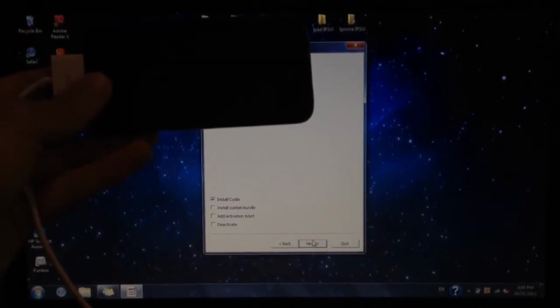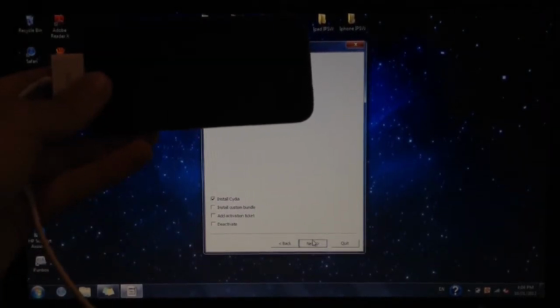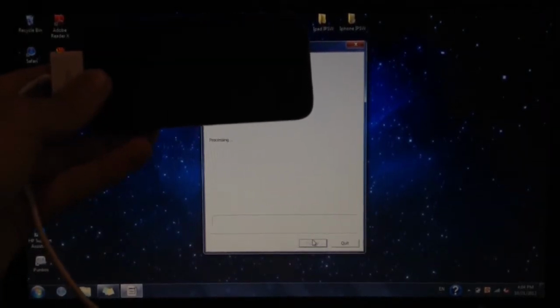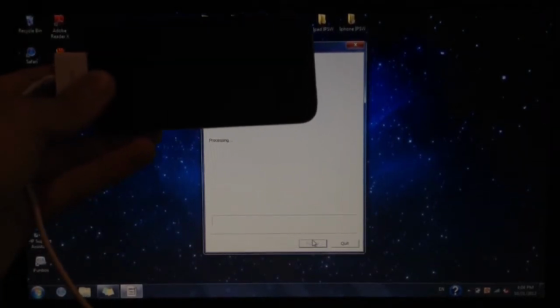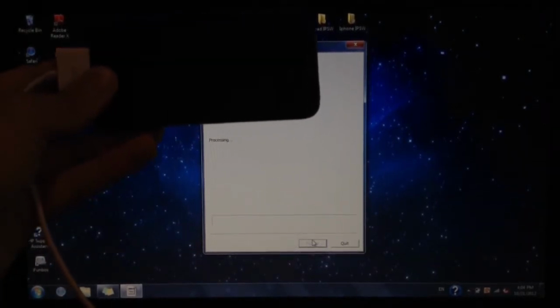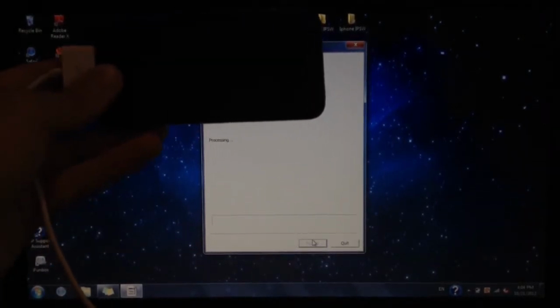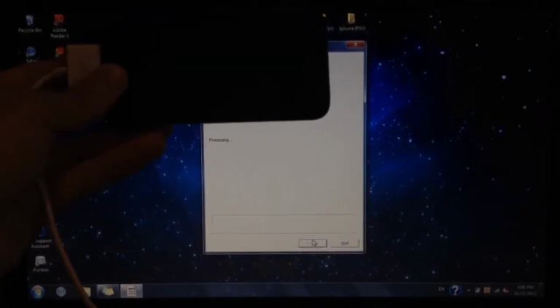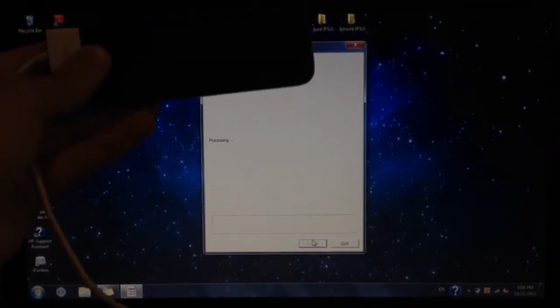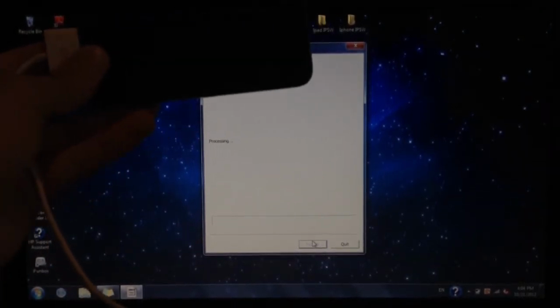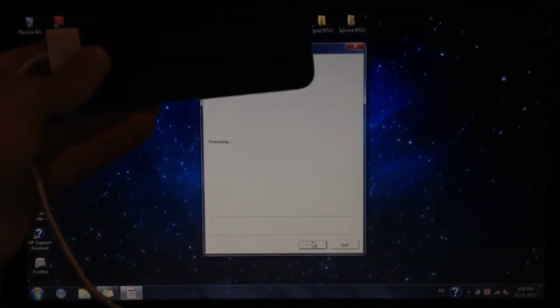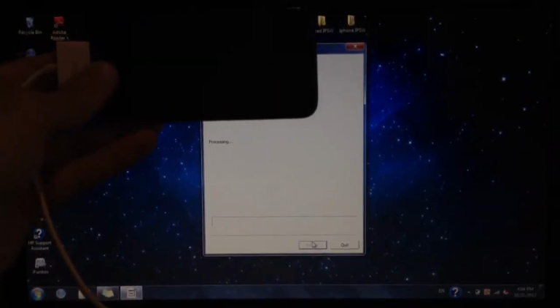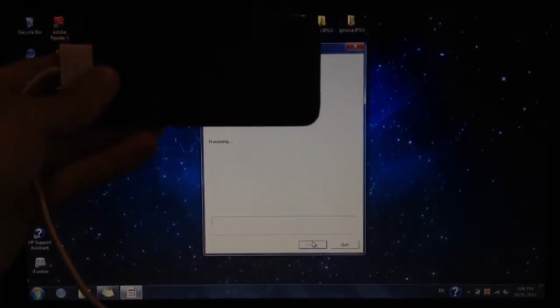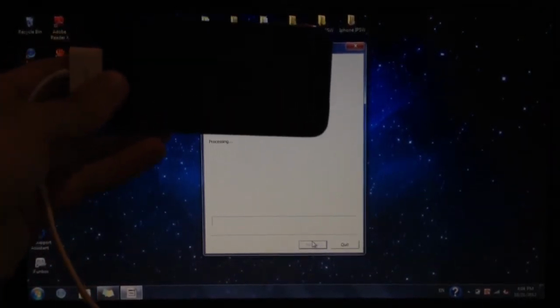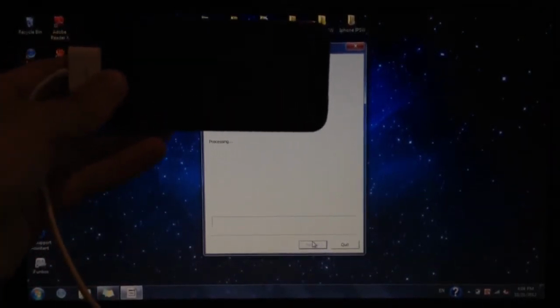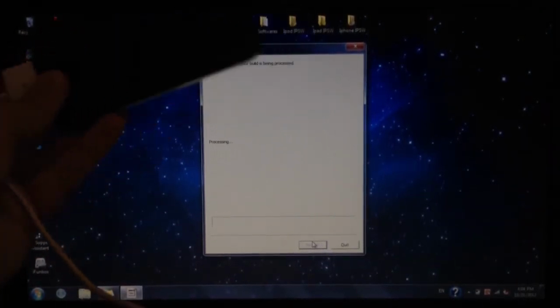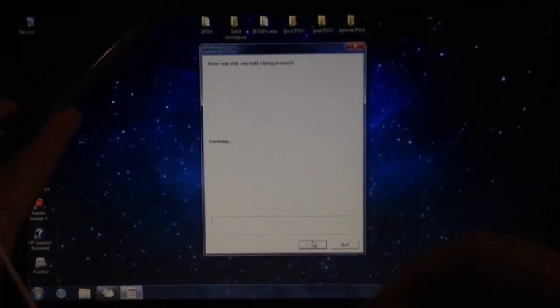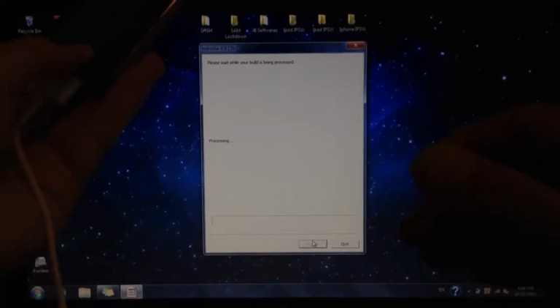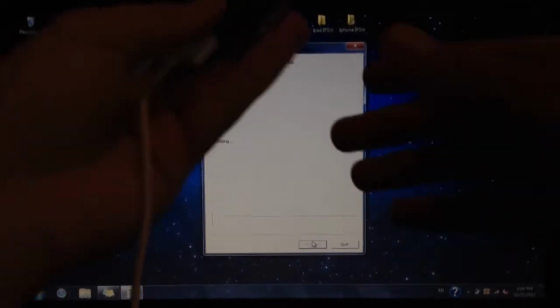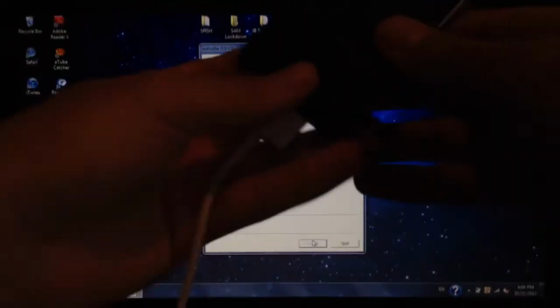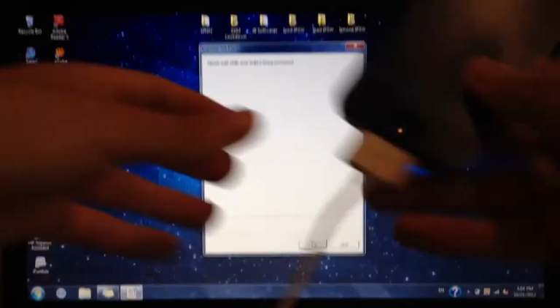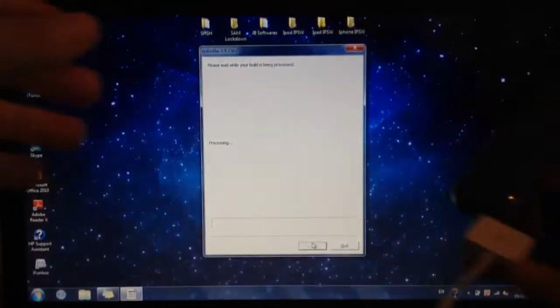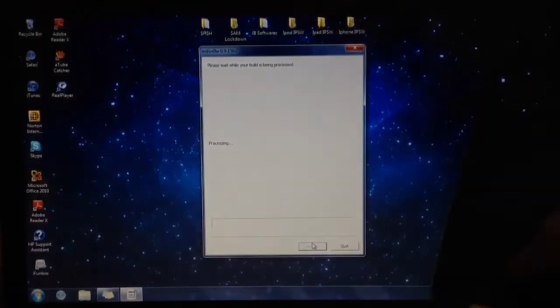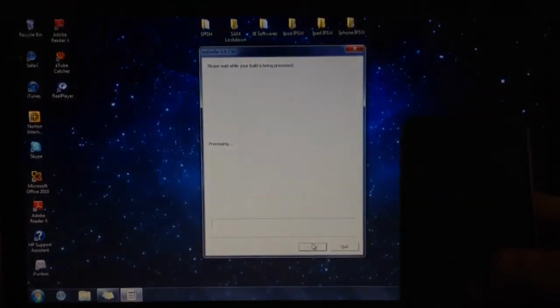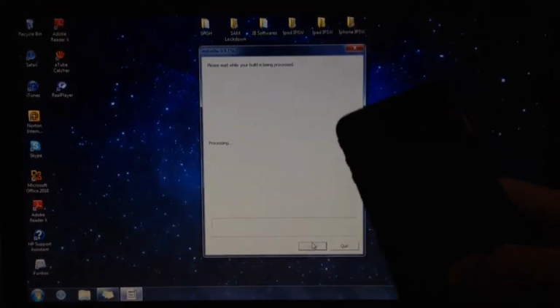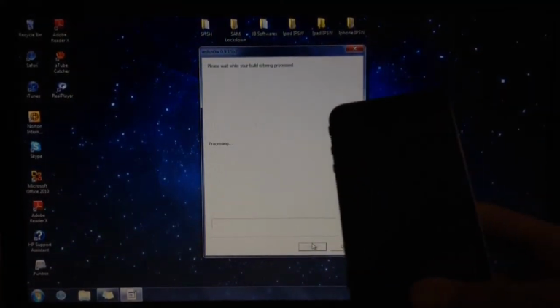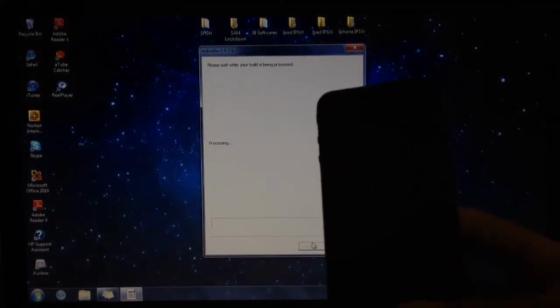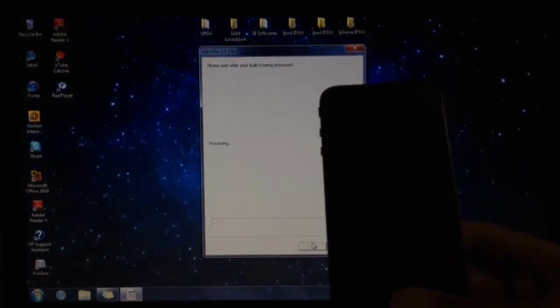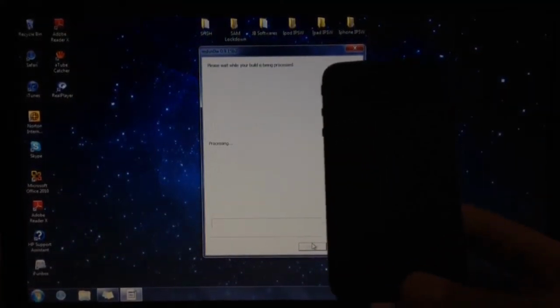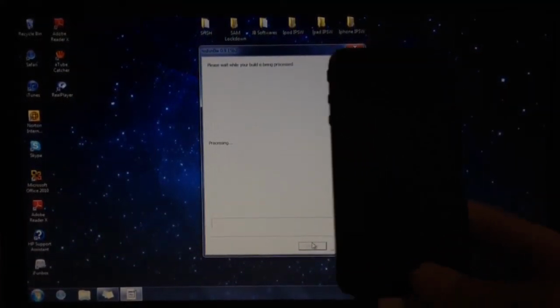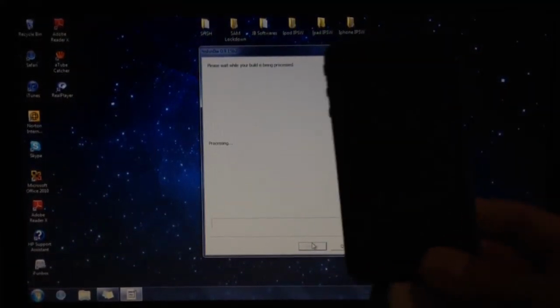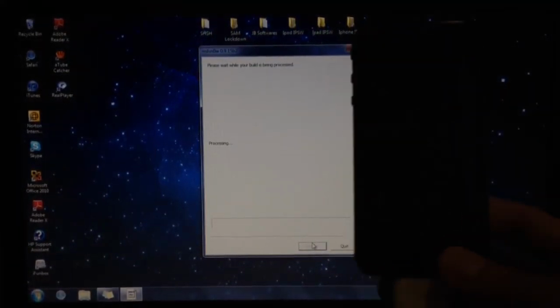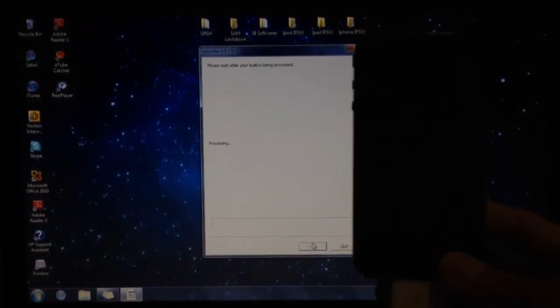Hit next and now it will start with the jailbreak process.